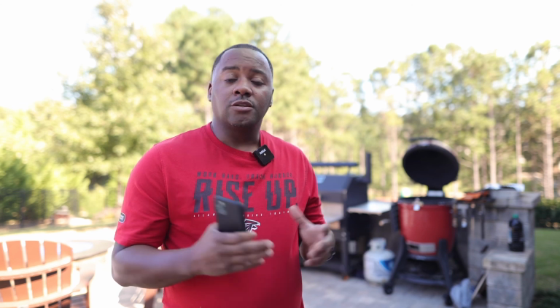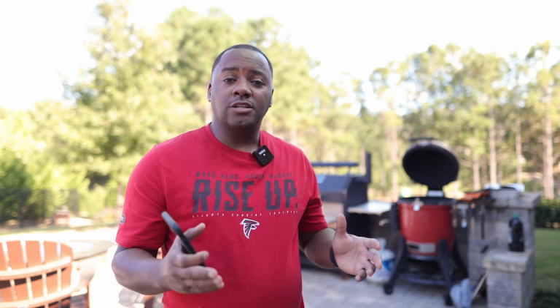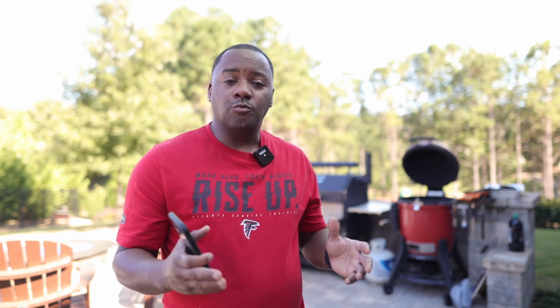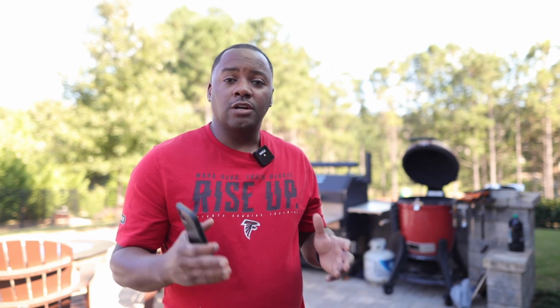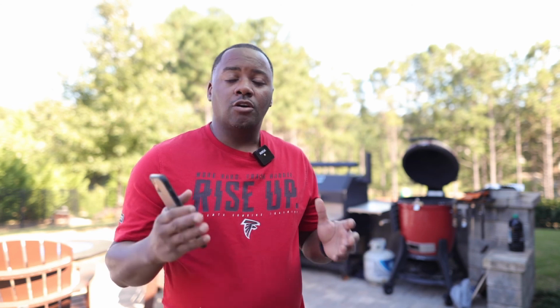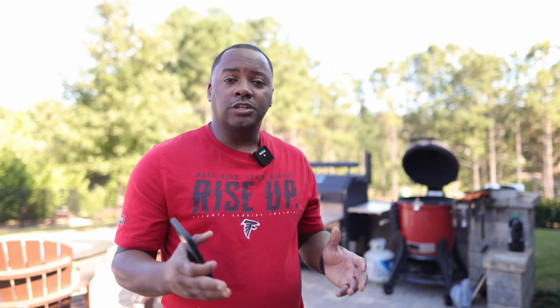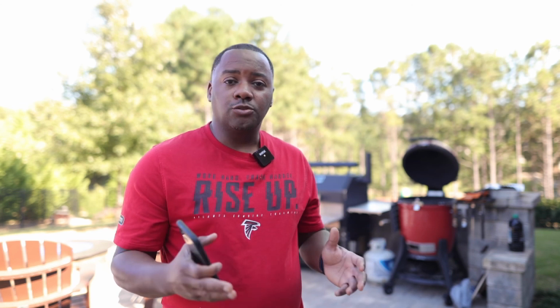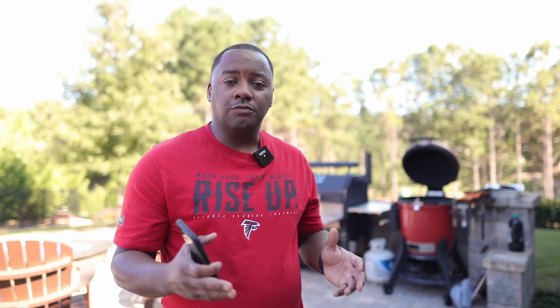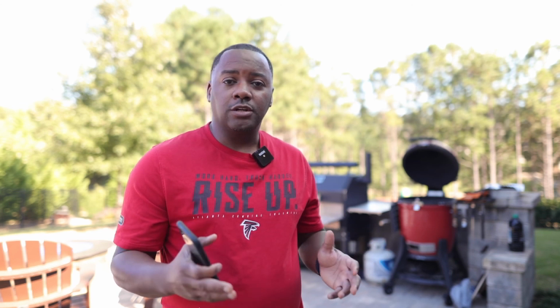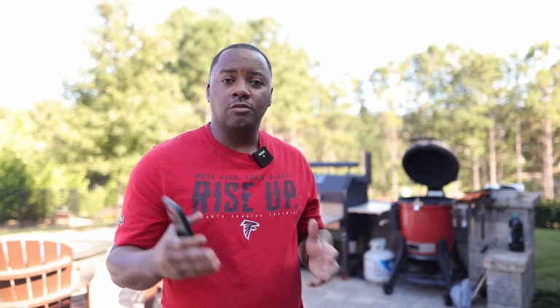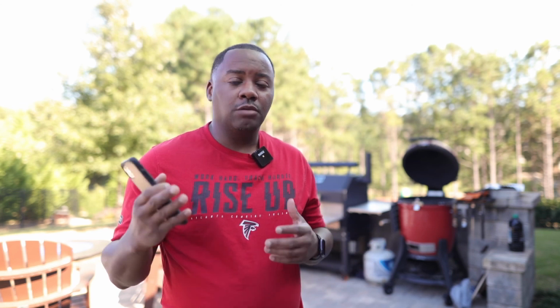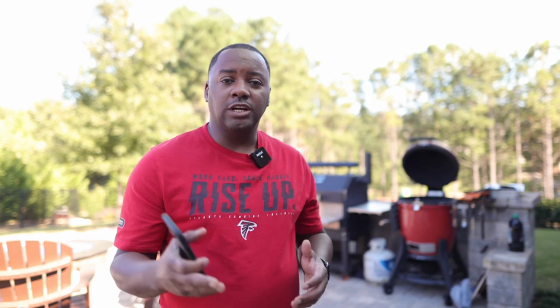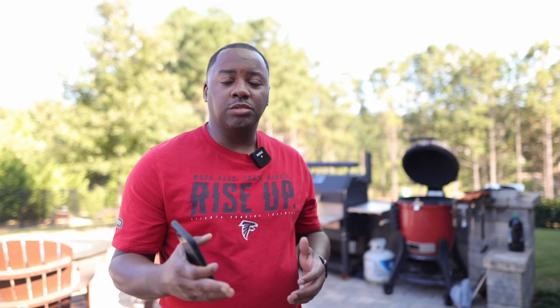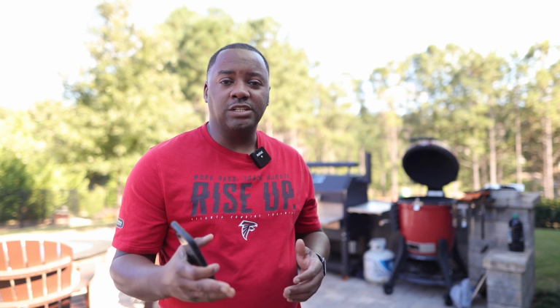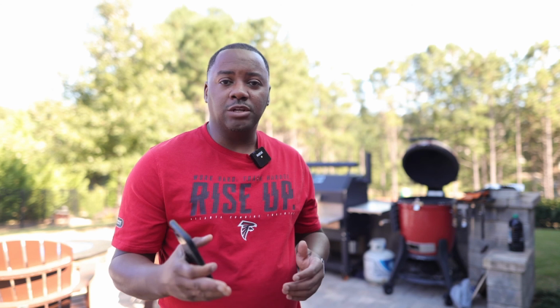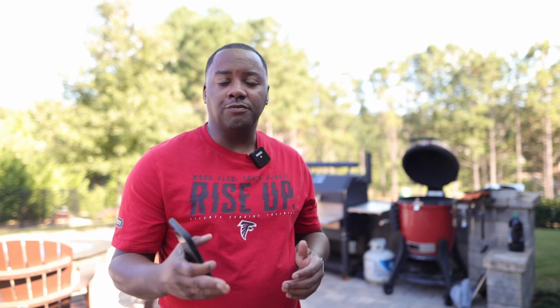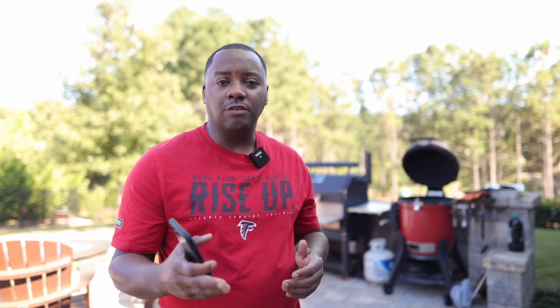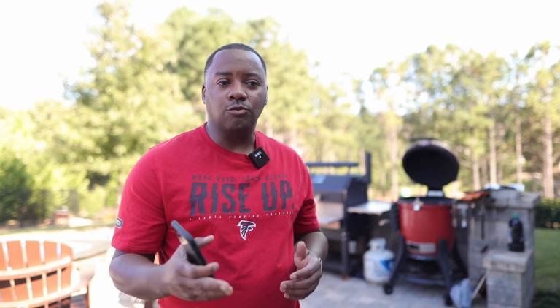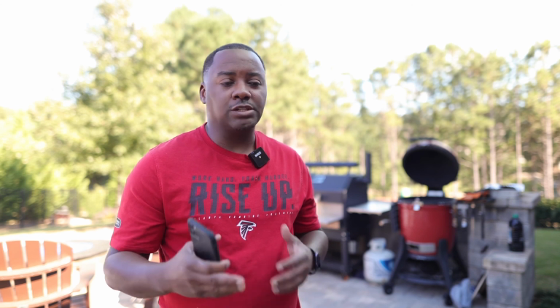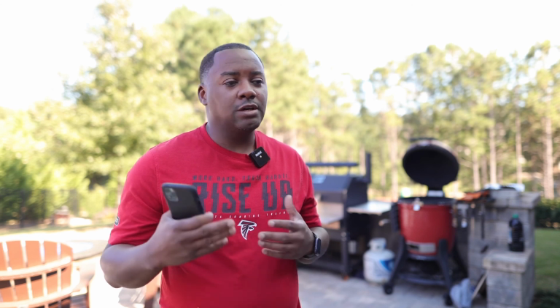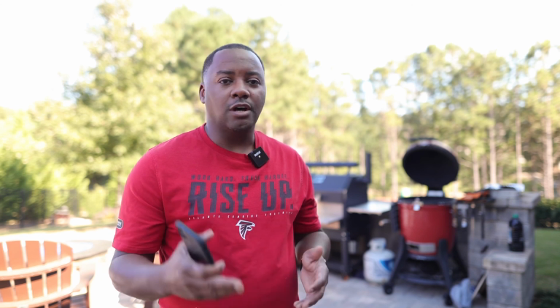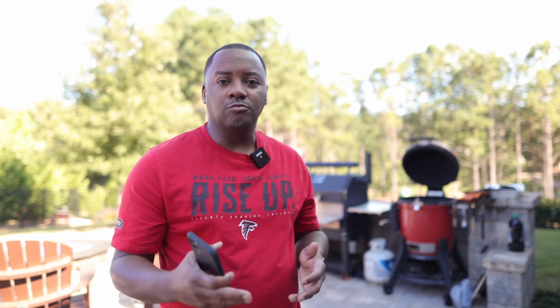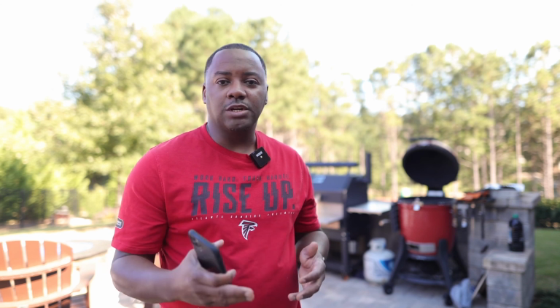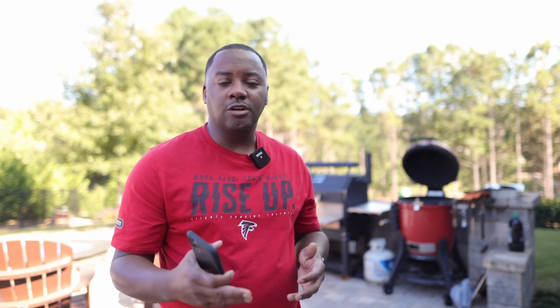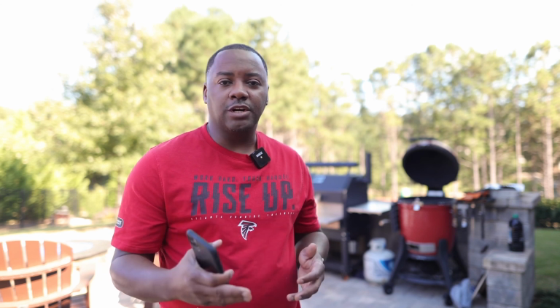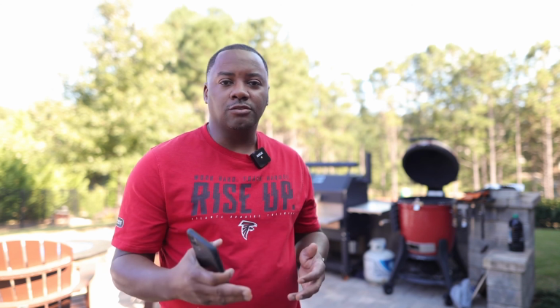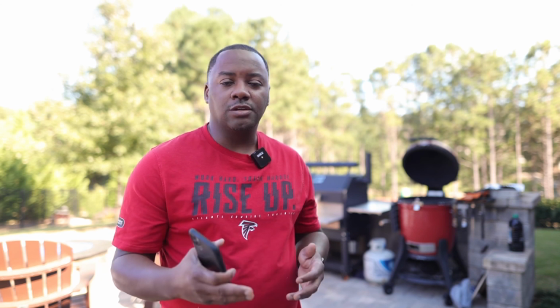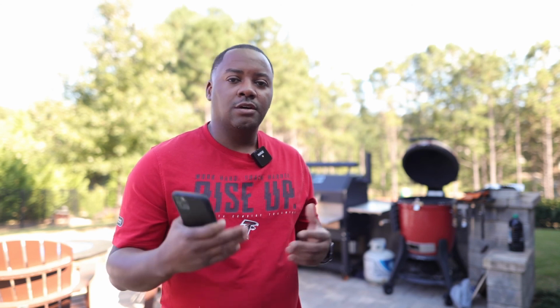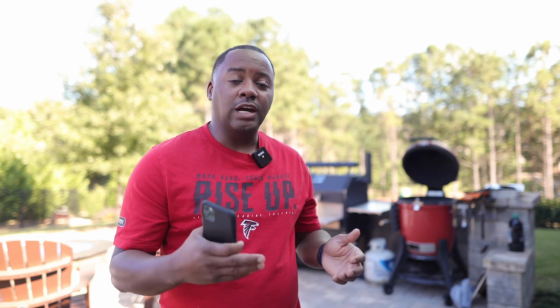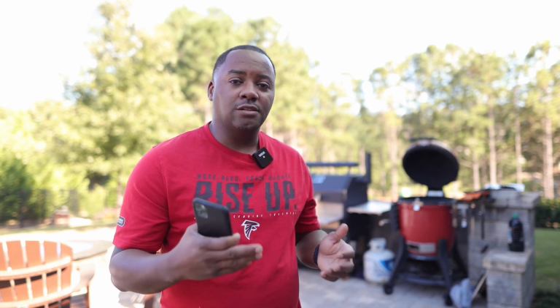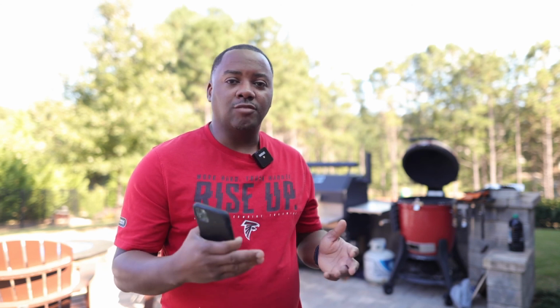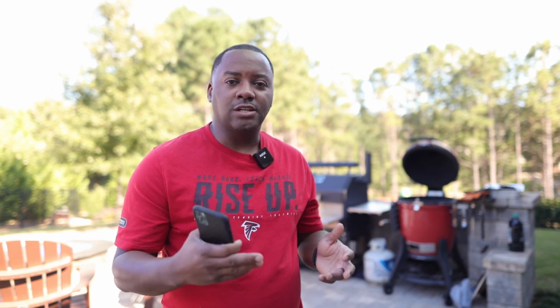Thanks everyone. Hopefully you enjoyed the video. Please hit me up if you have any questions — I'll do my best to help you answer those. Thanks and have a nice day.